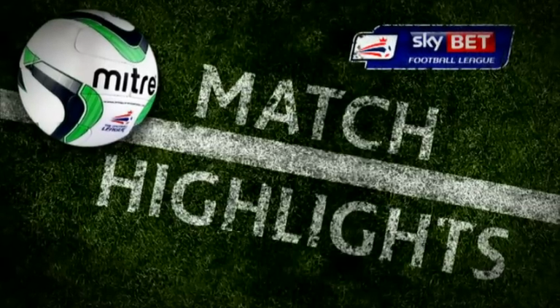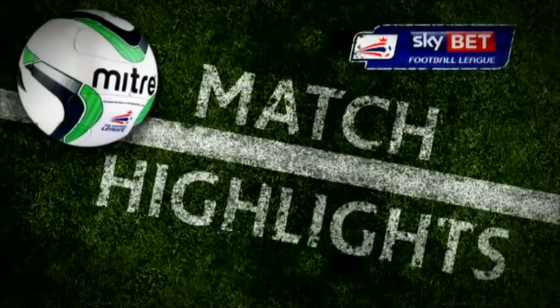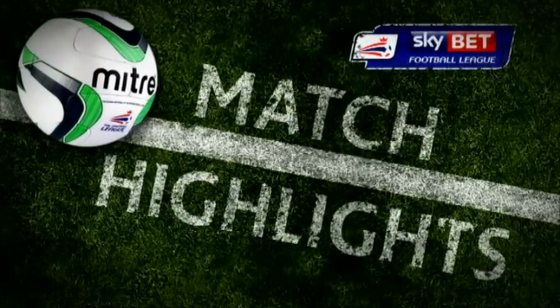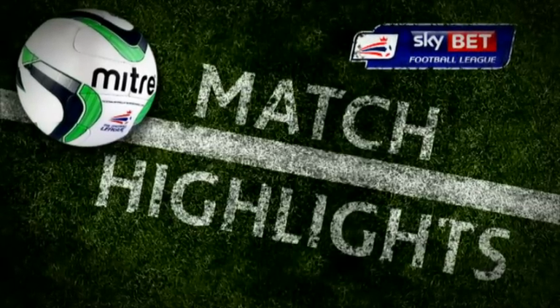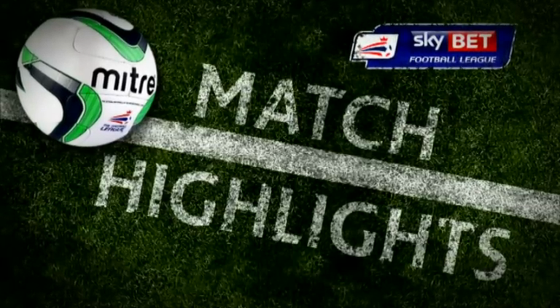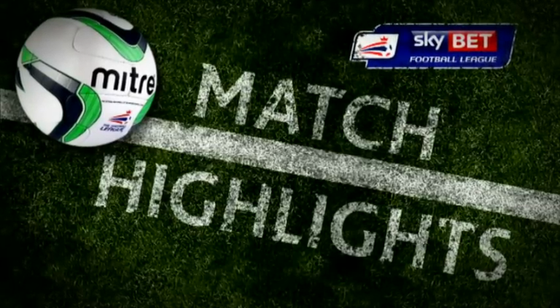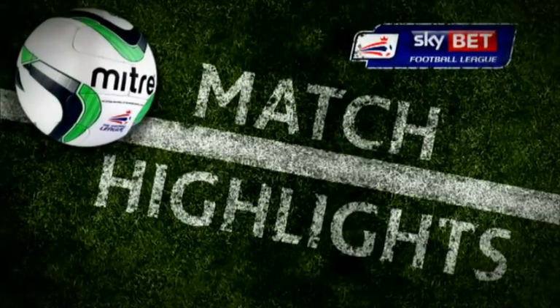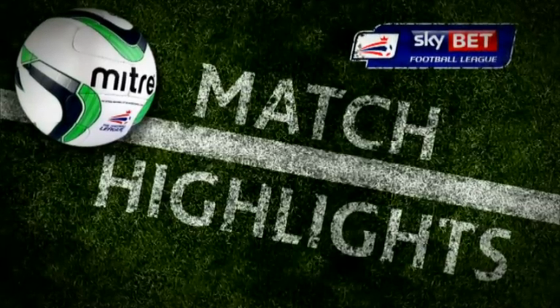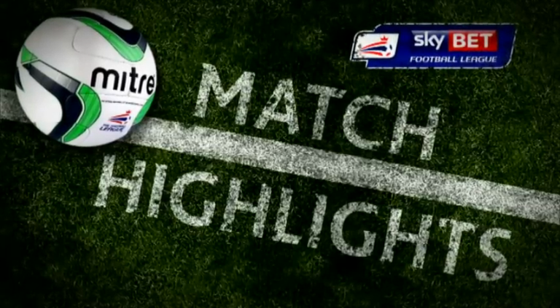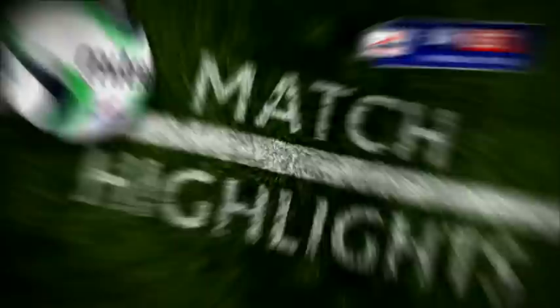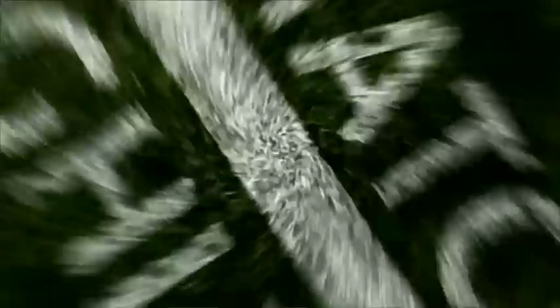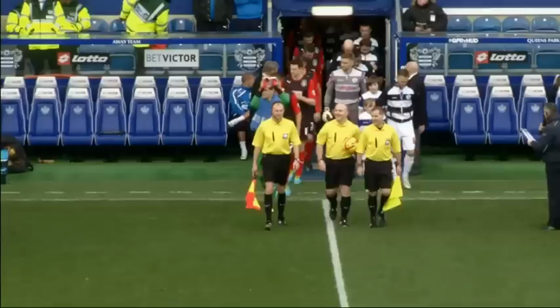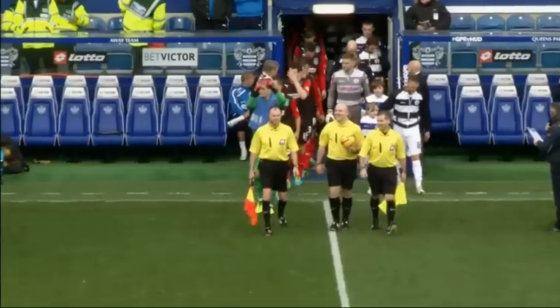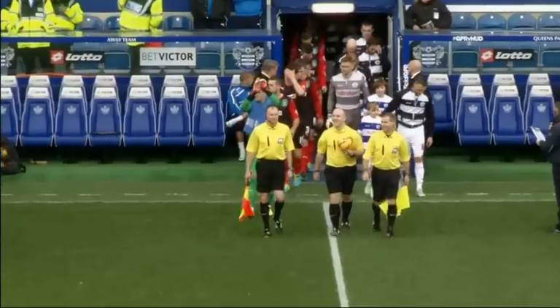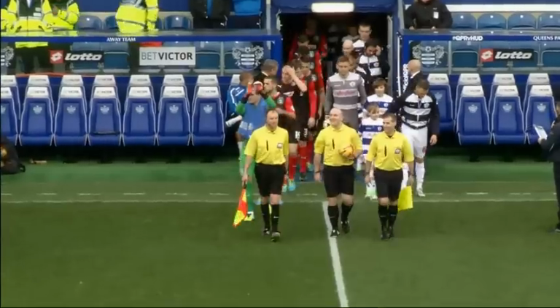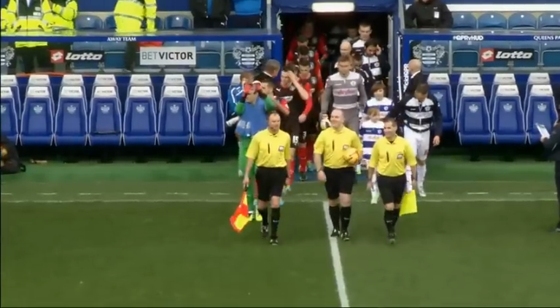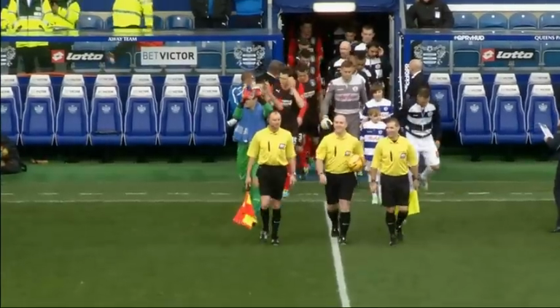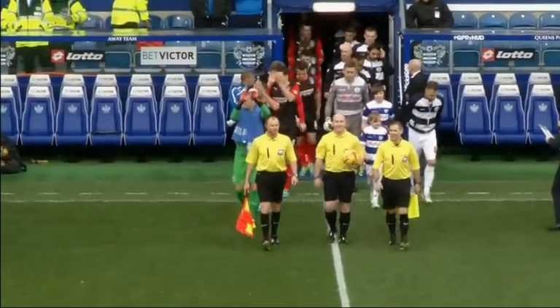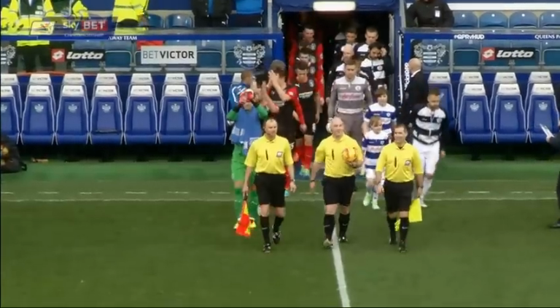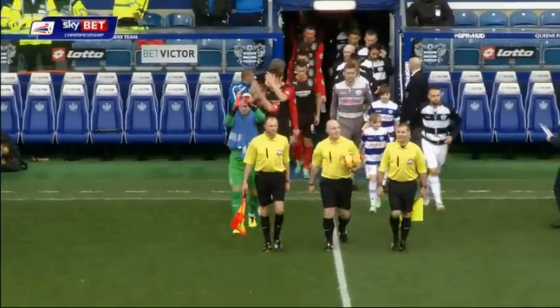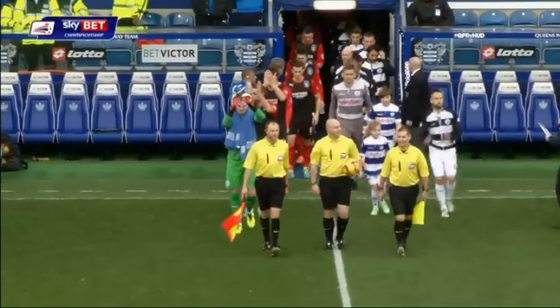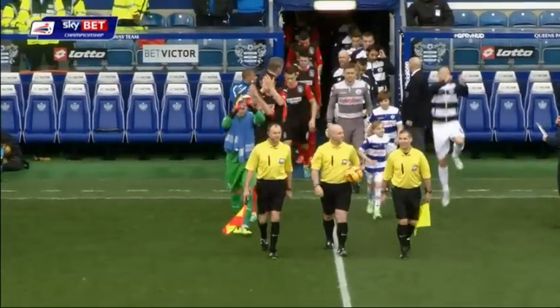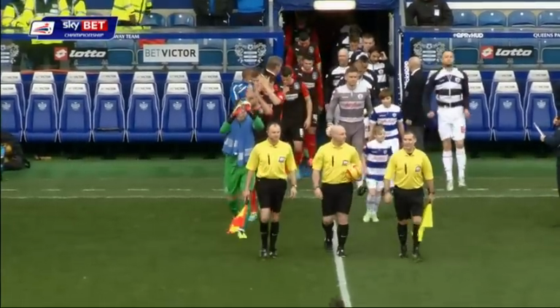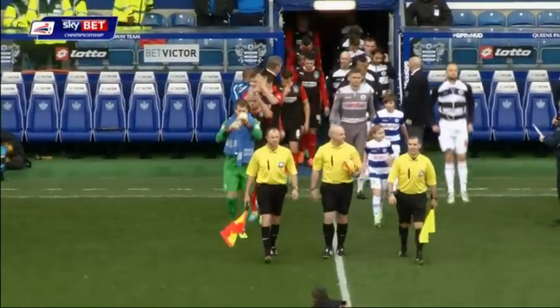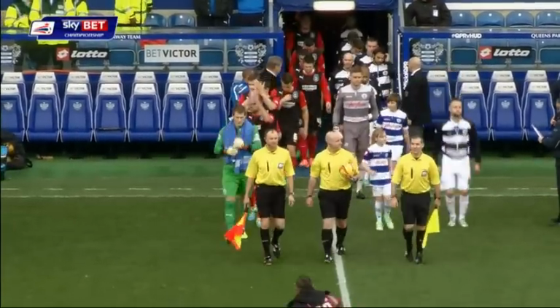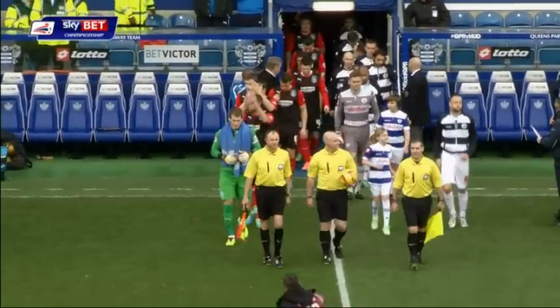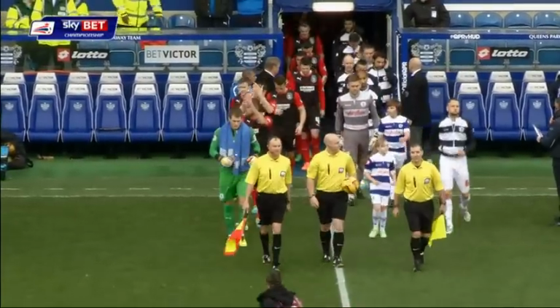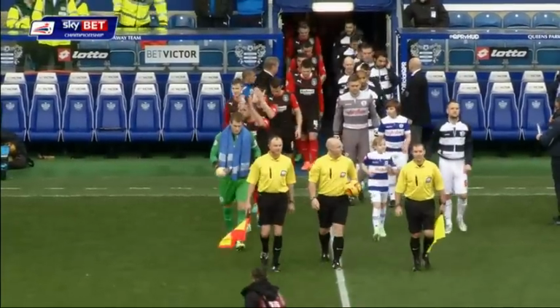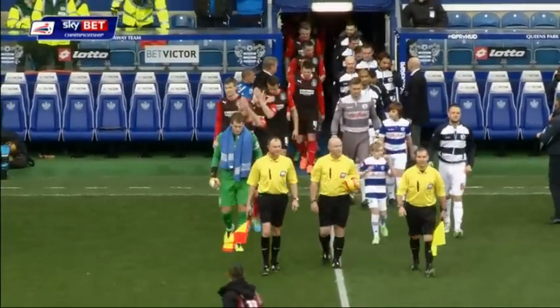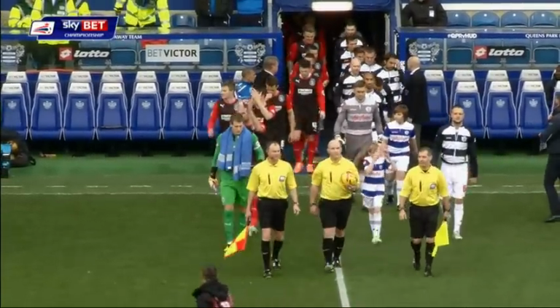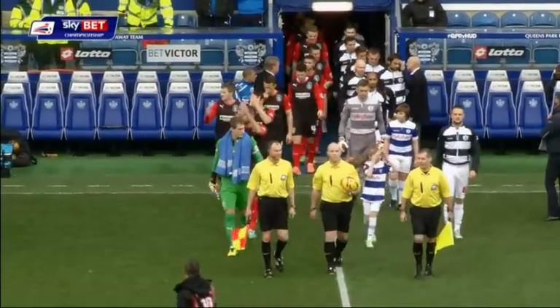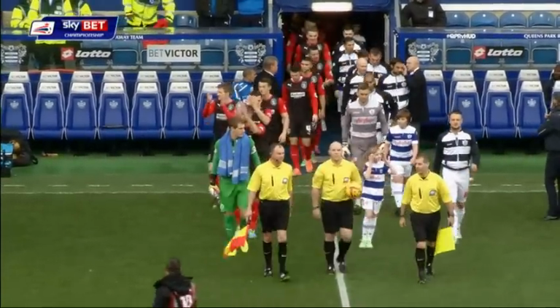Welcome to Loftus Road everyone. Queen's Park Rangers in third at the start of play, taking on Huddersfield Town.